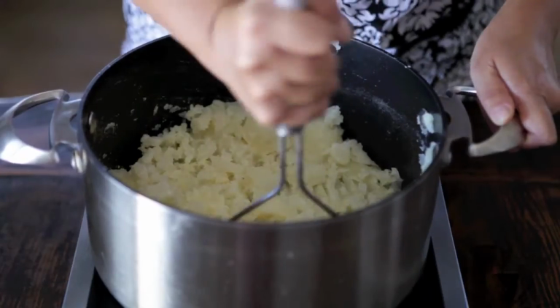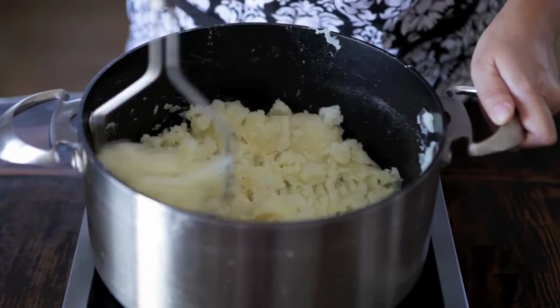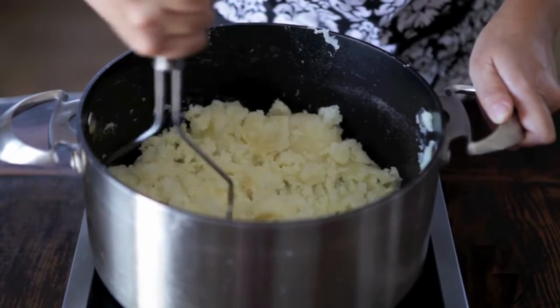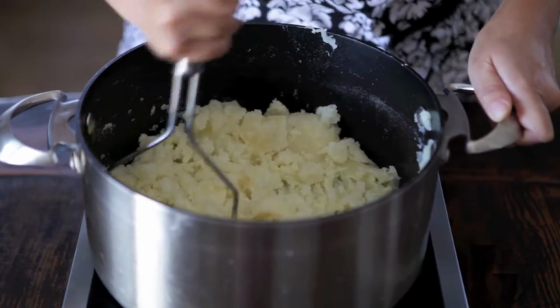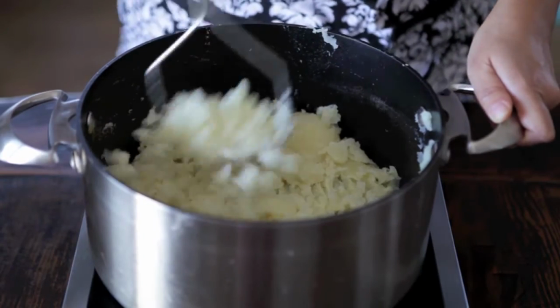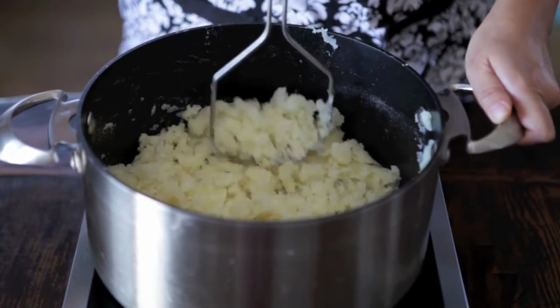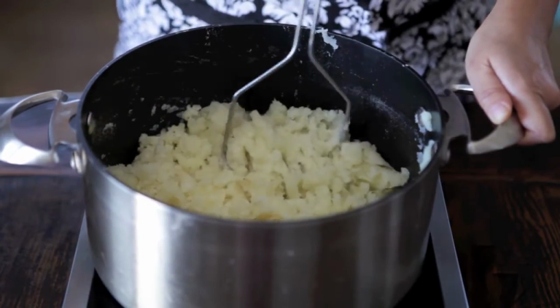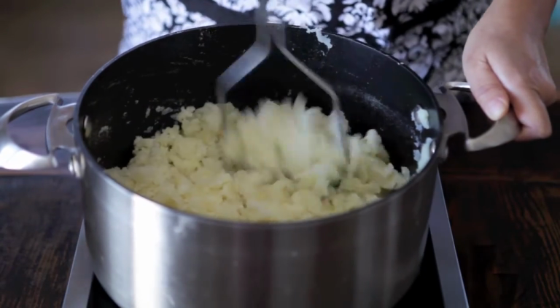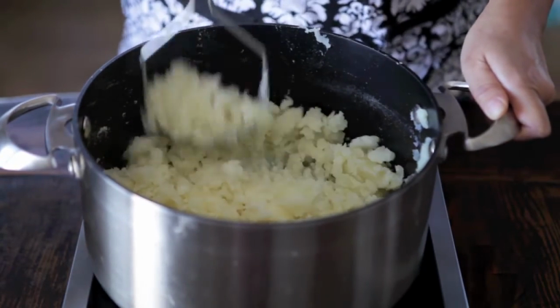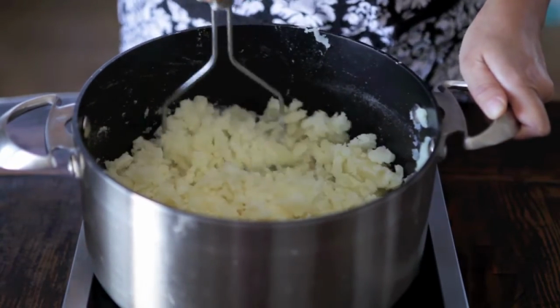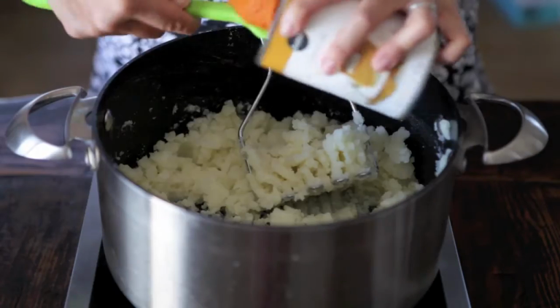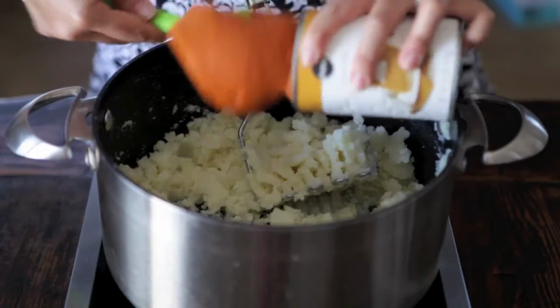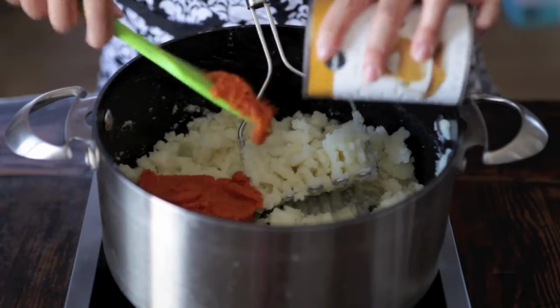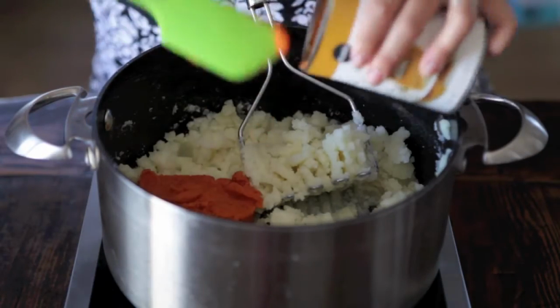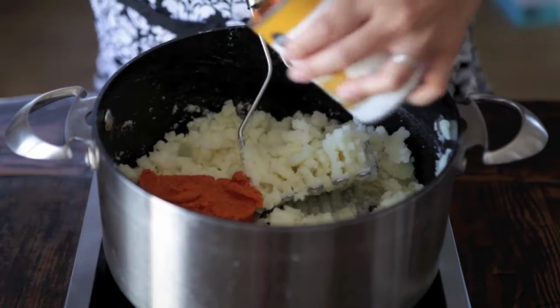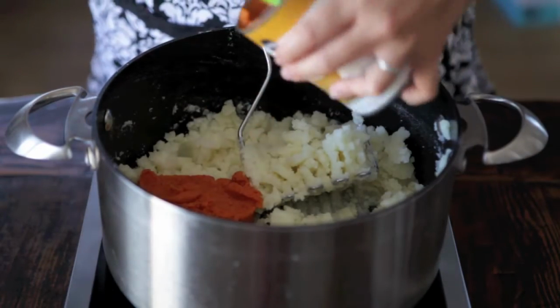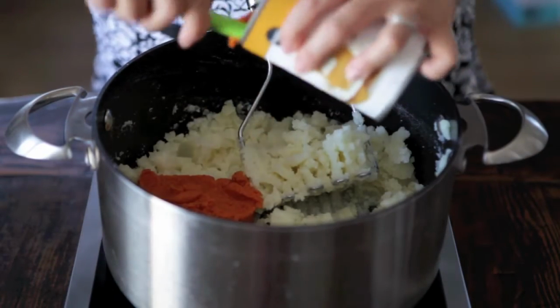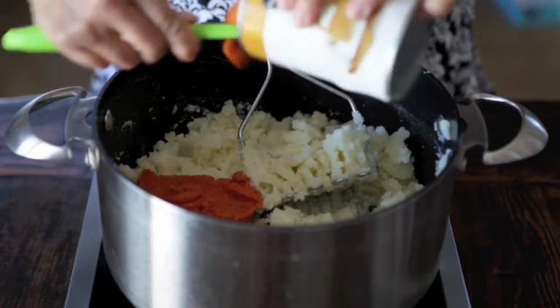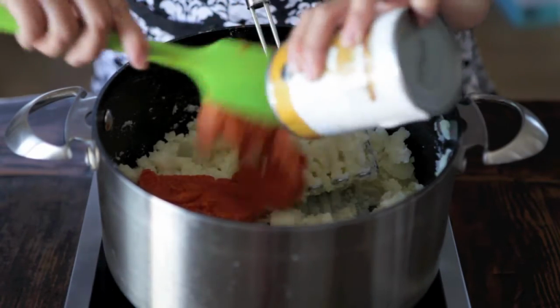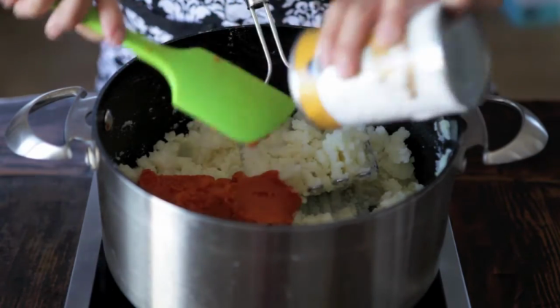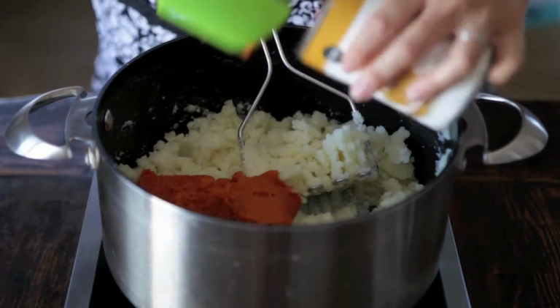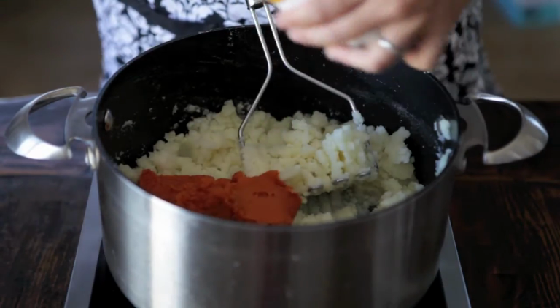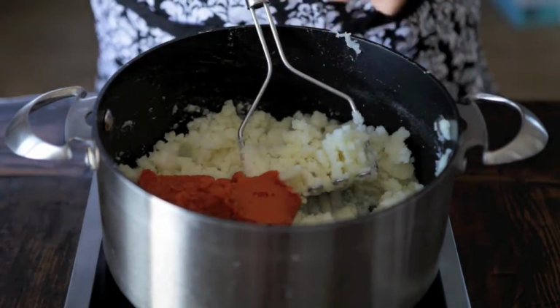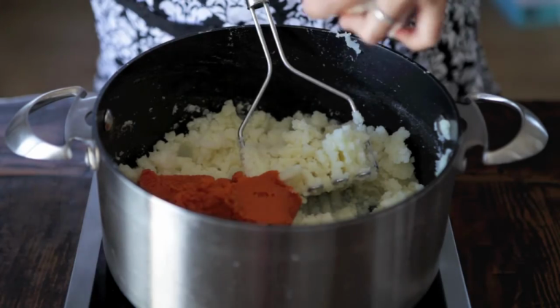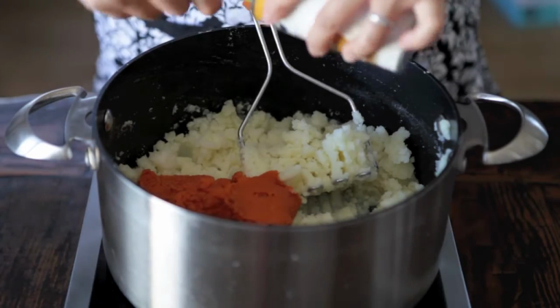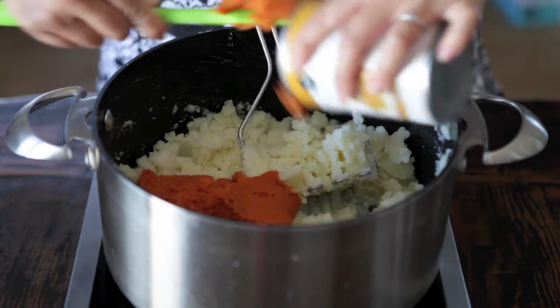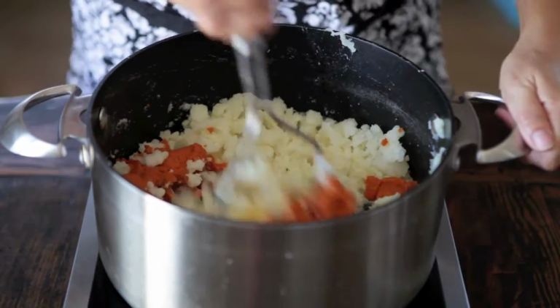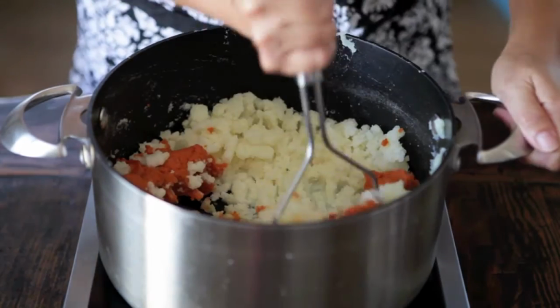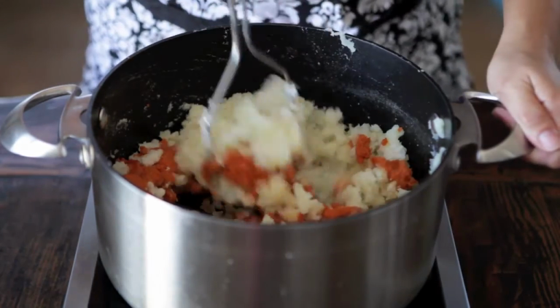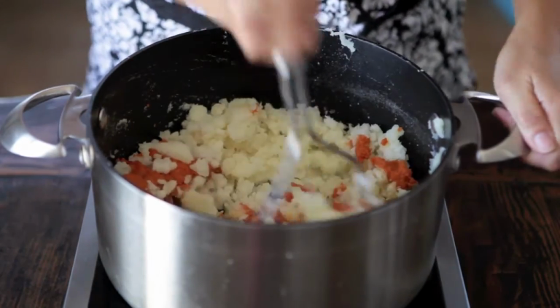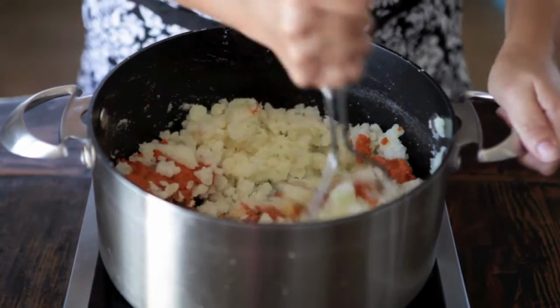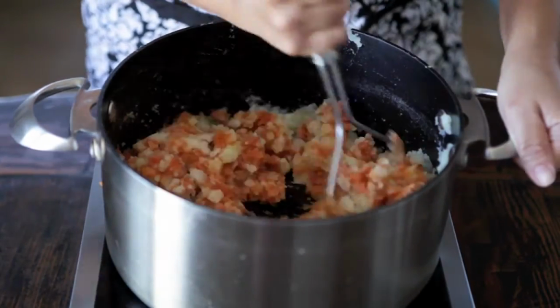Drain the water and mash the potatoes. Now you're going to add an entire can of pumpkin to the mashed potatoes. Mash it all together.